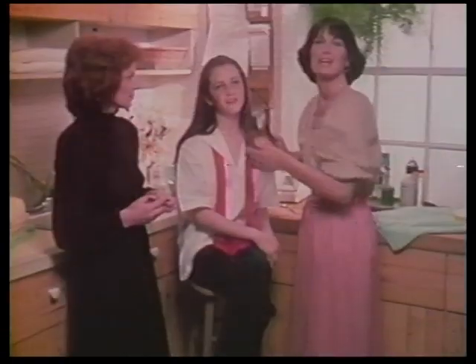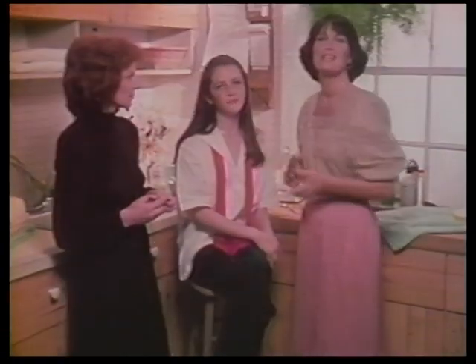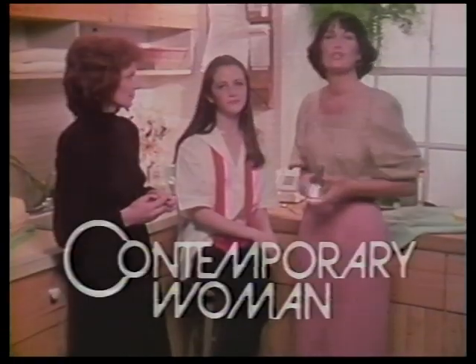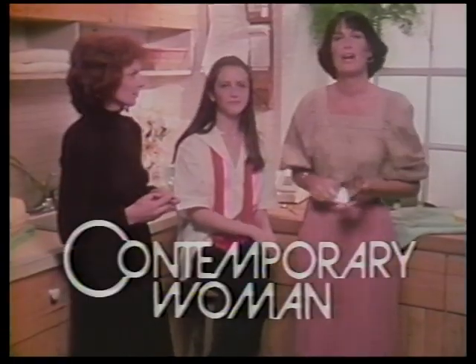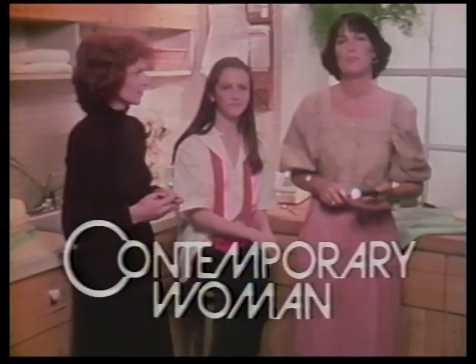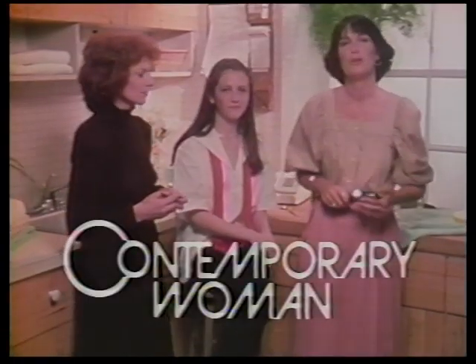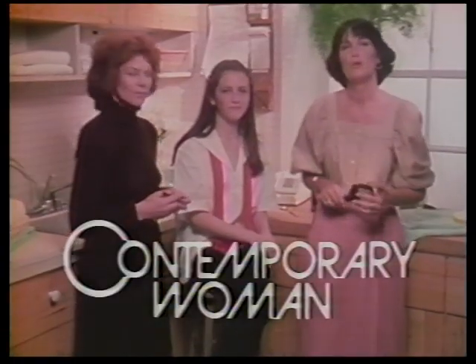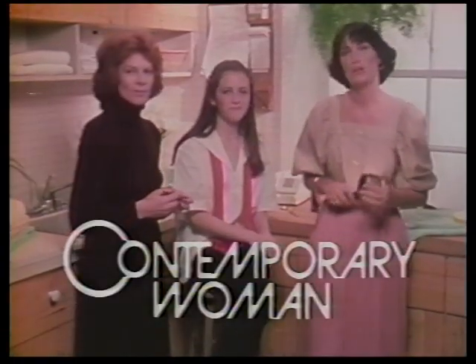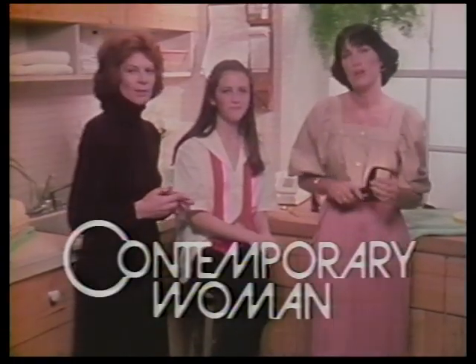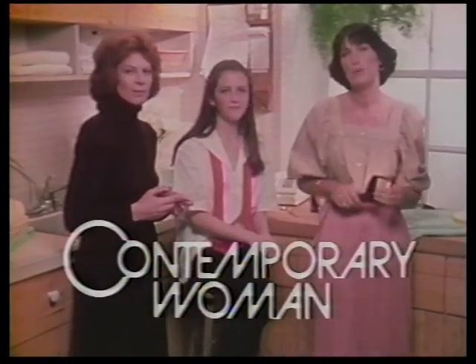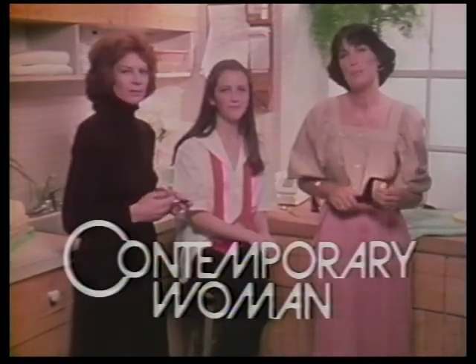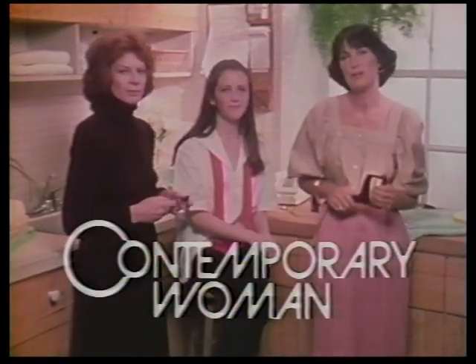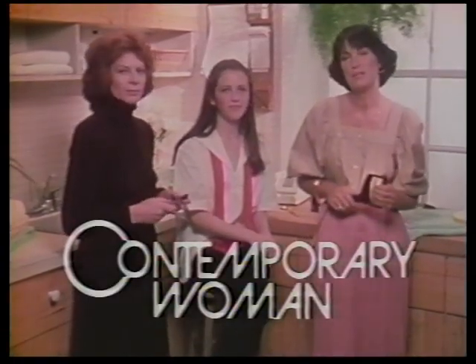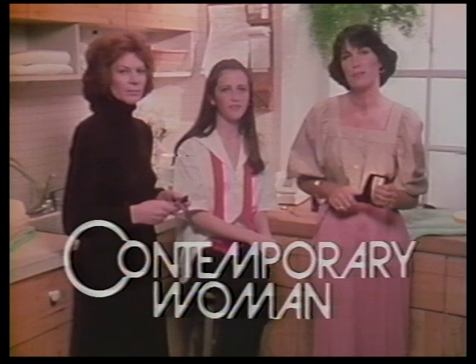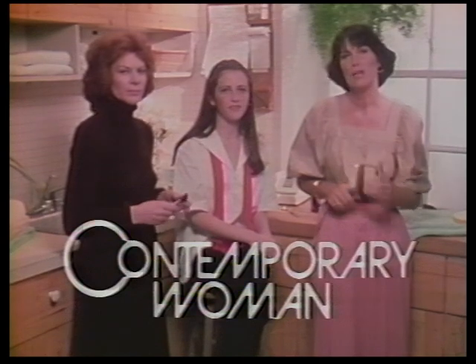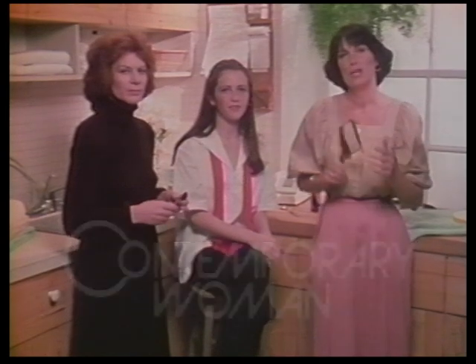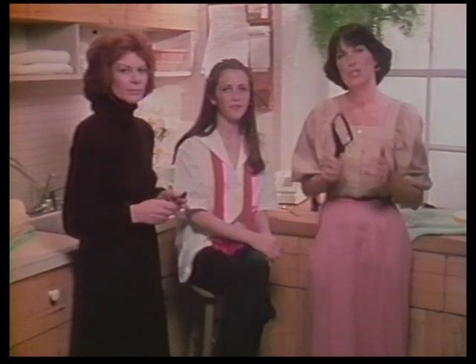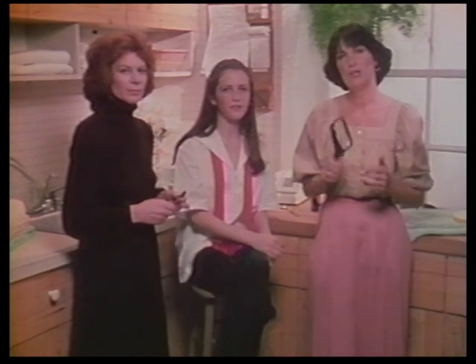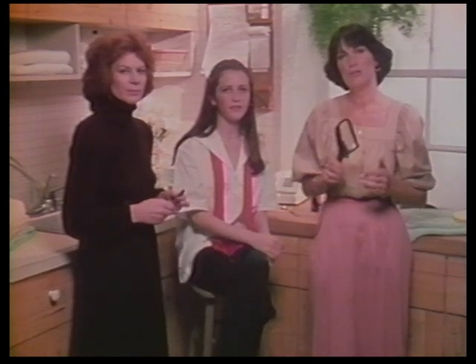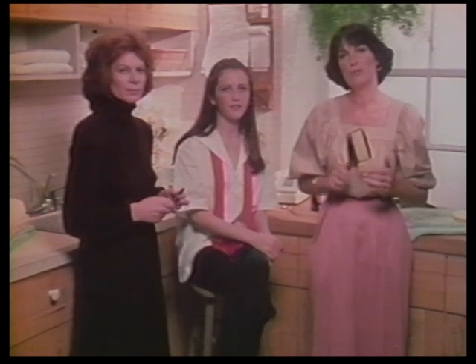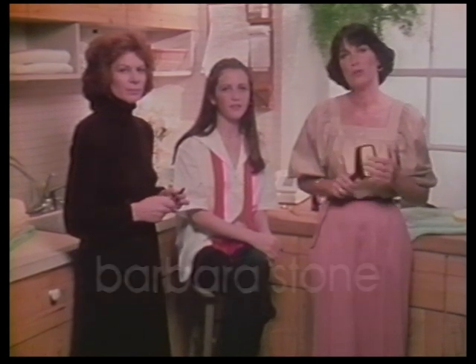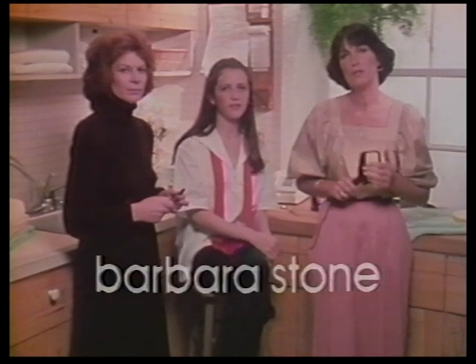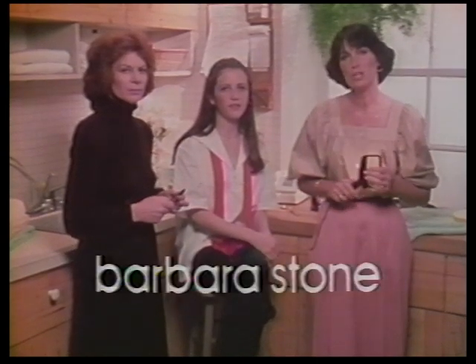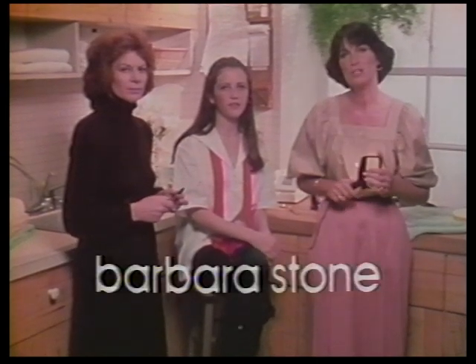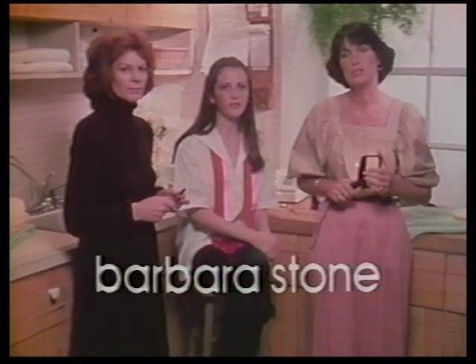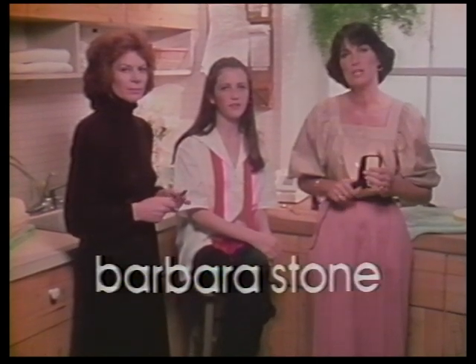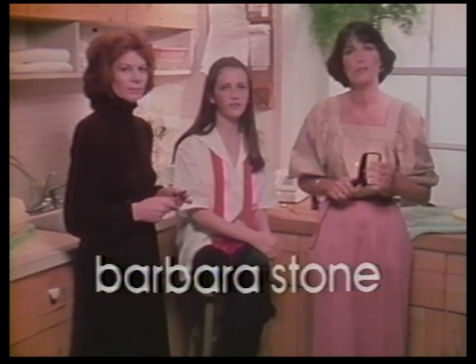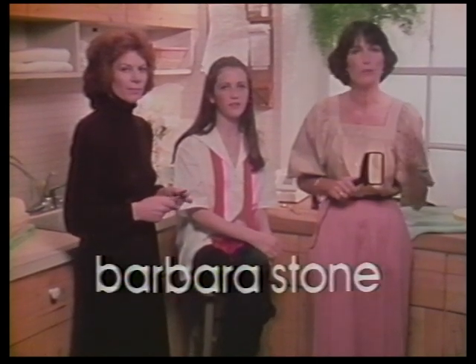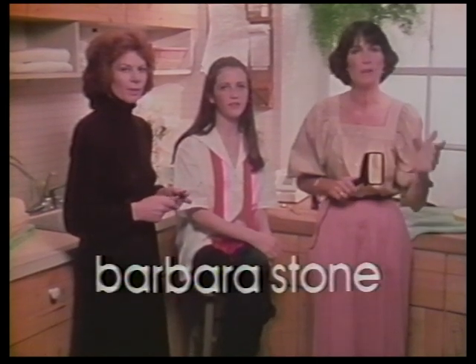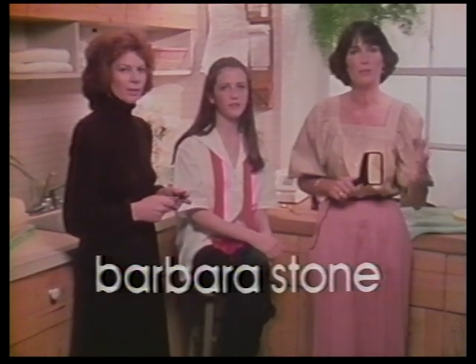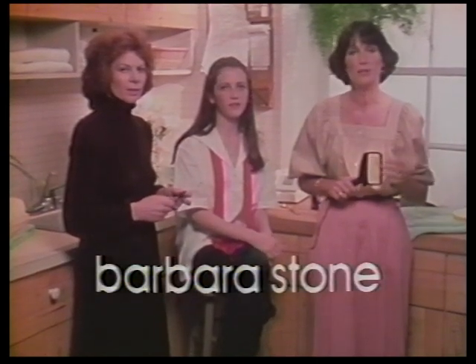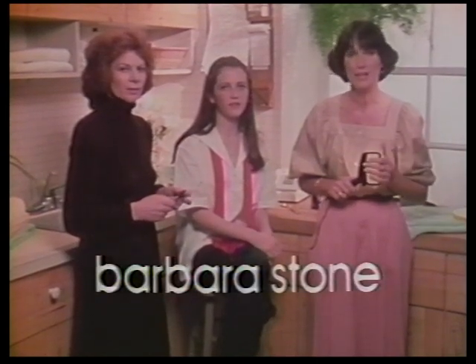Teach your child to be her own Sherlock Holmes about her skin. She should learn to look for clues and changes in her skin and for the possibility of acne.